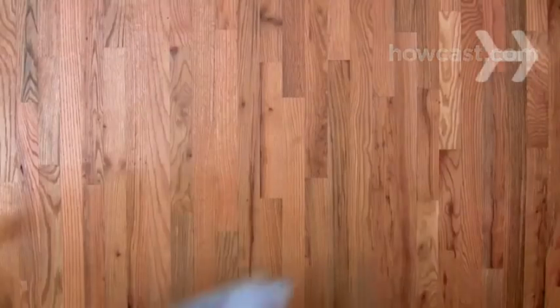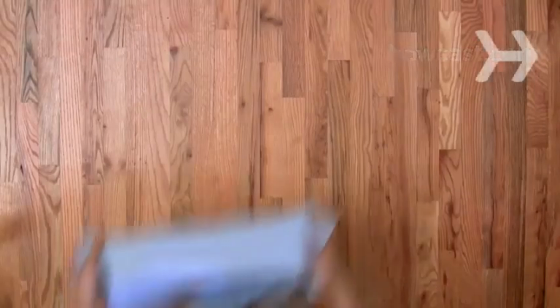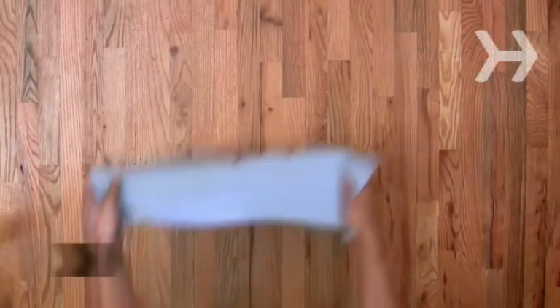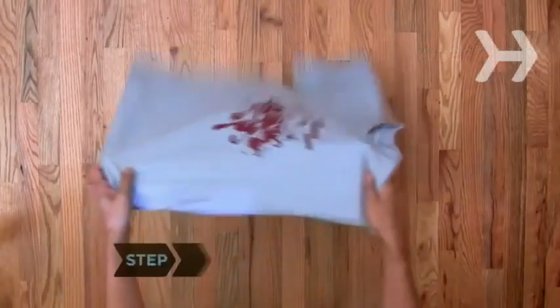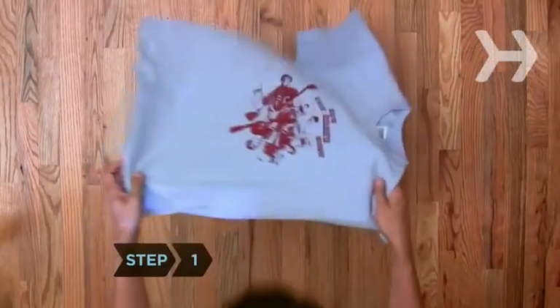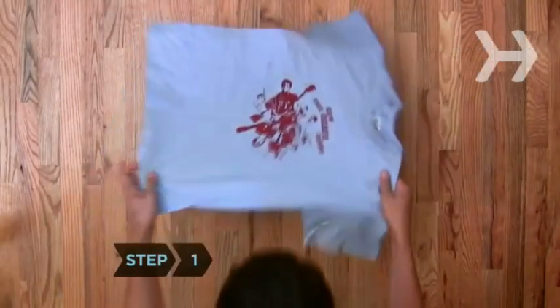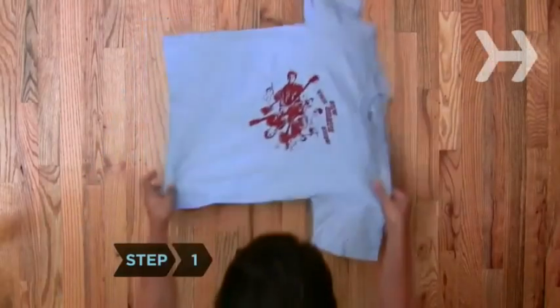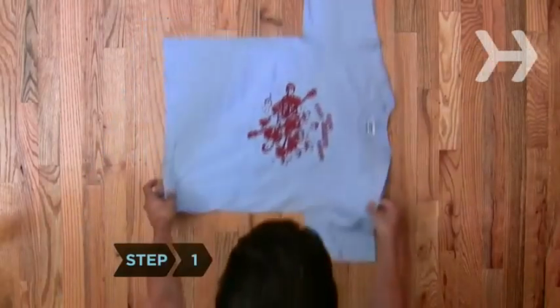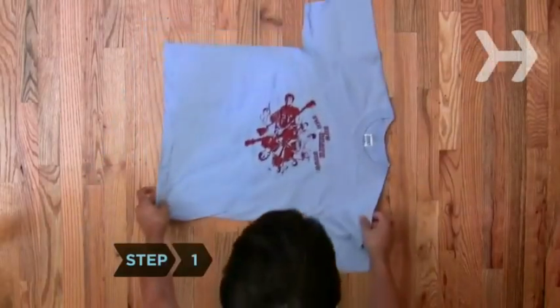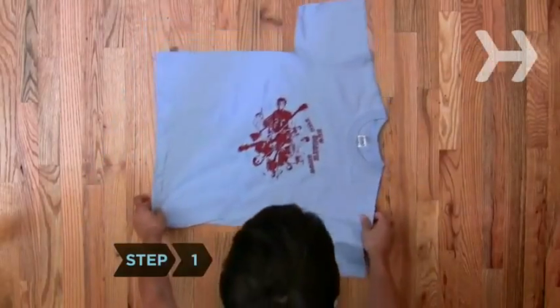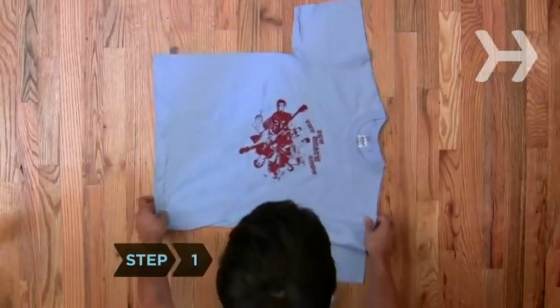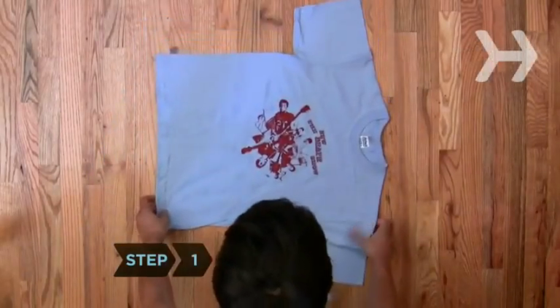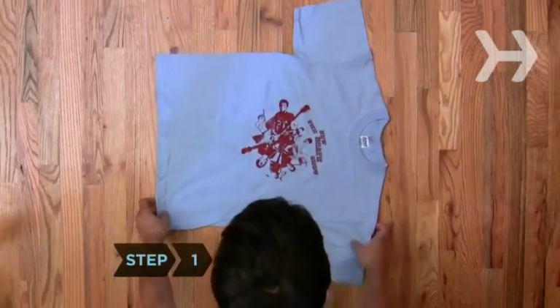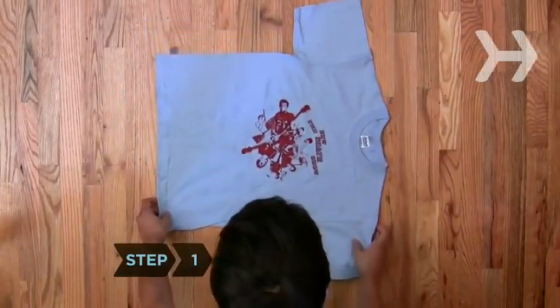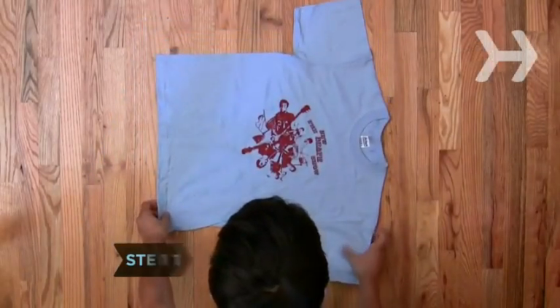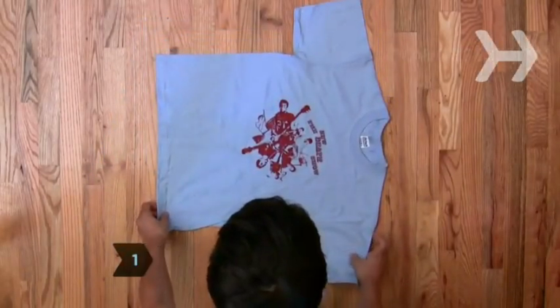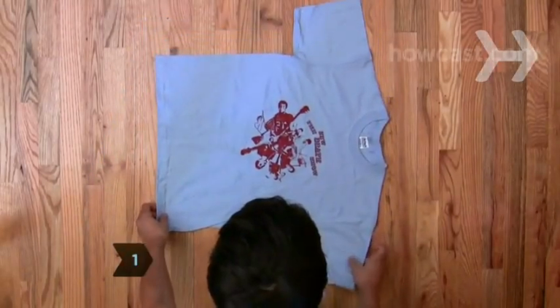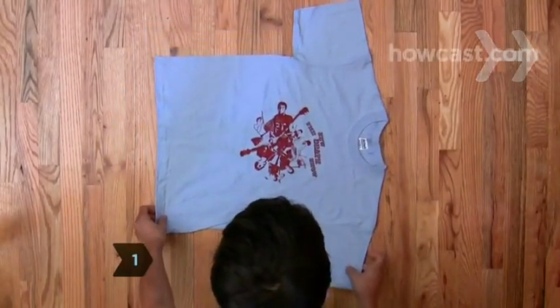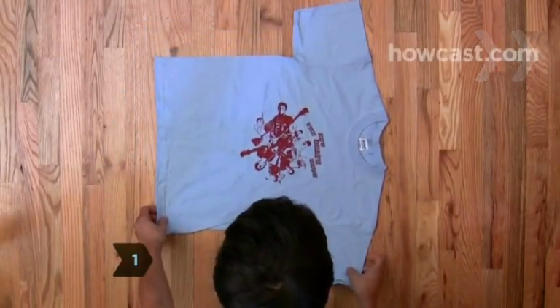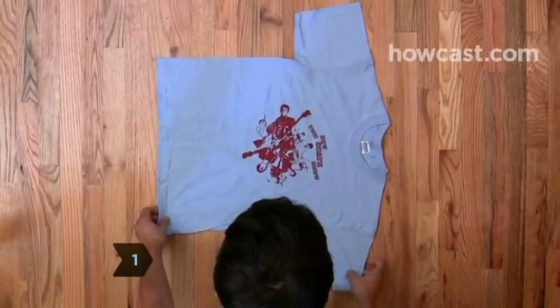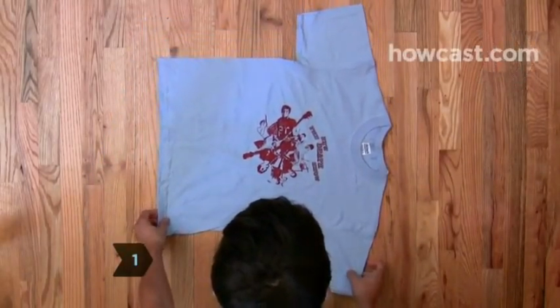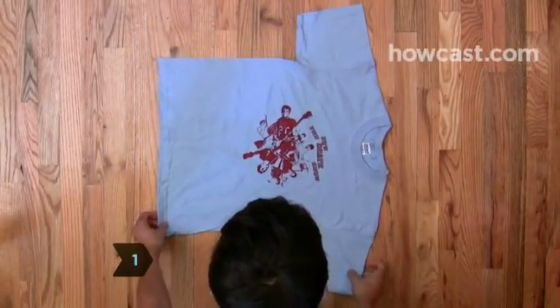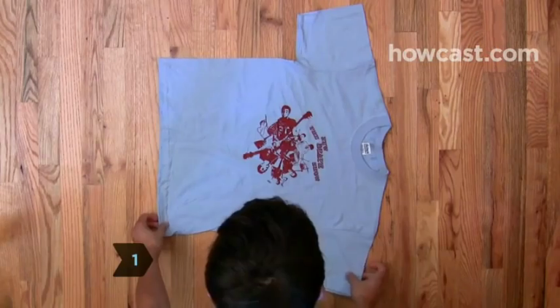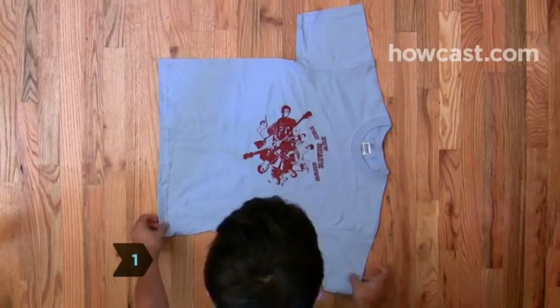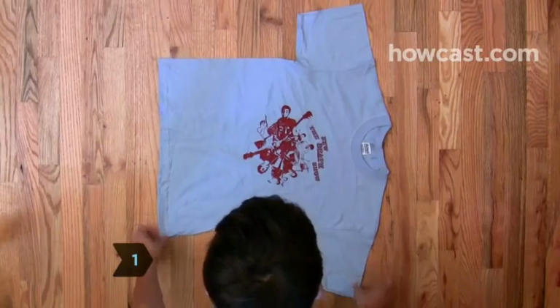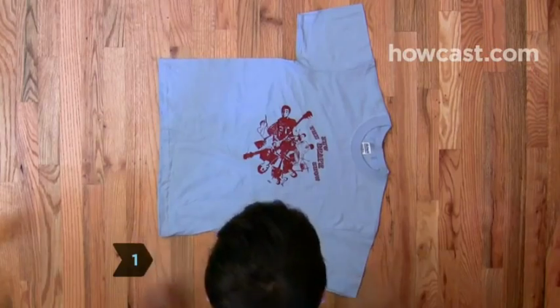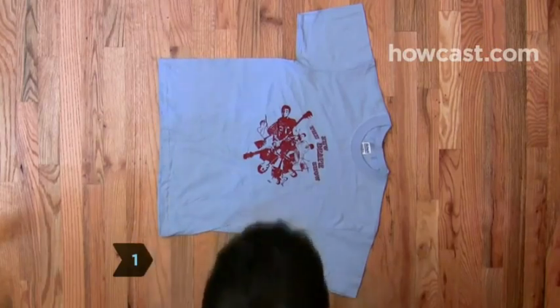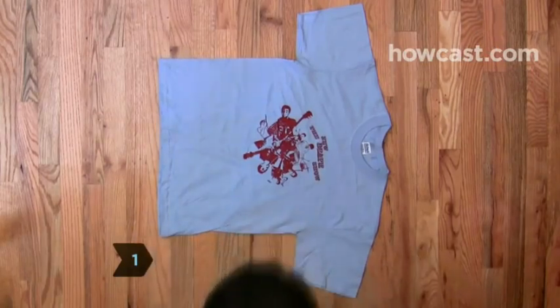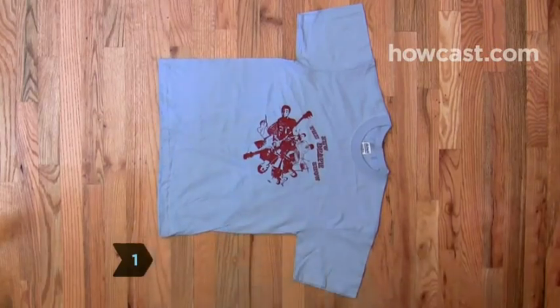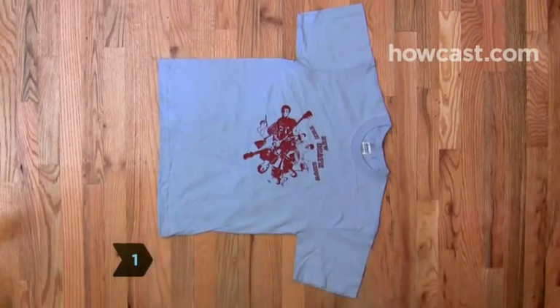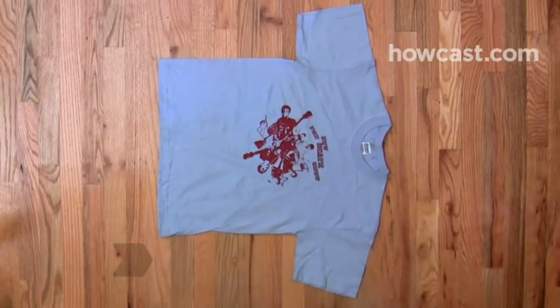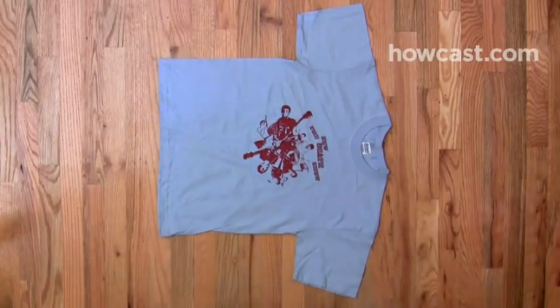Step 1. Lay your shirt down sideways and face up on the table so that the neck is to your right.